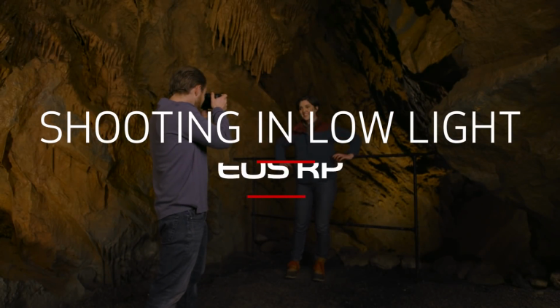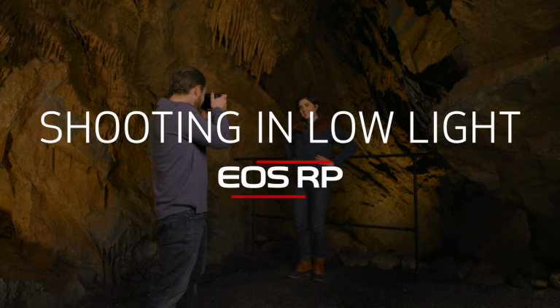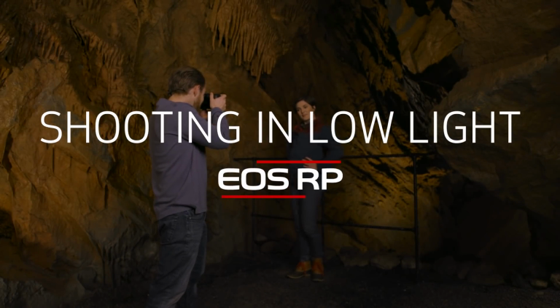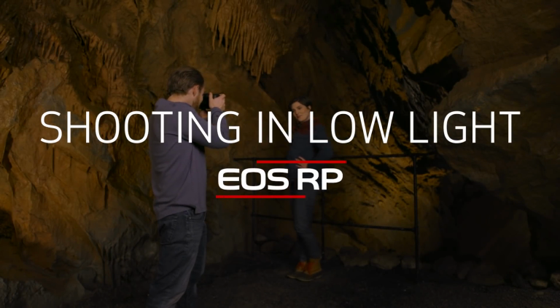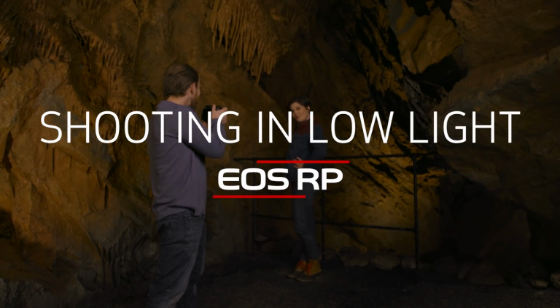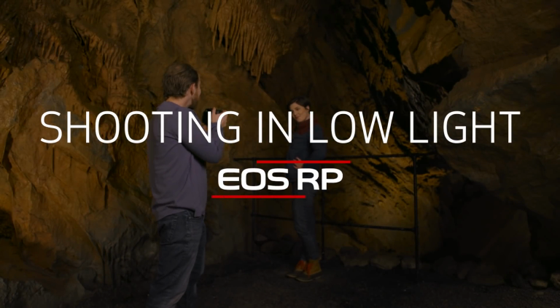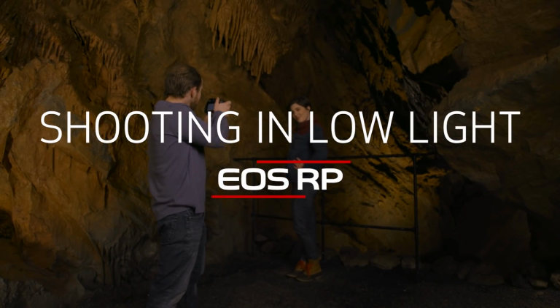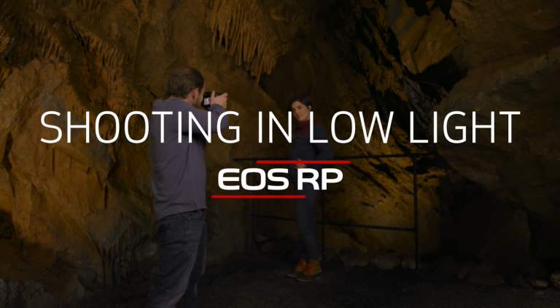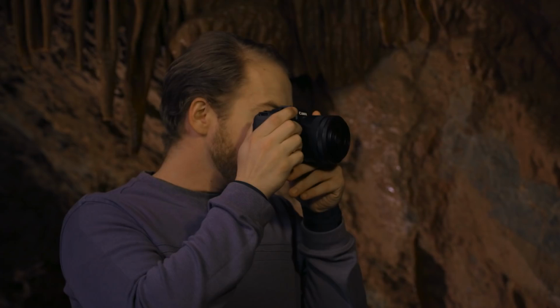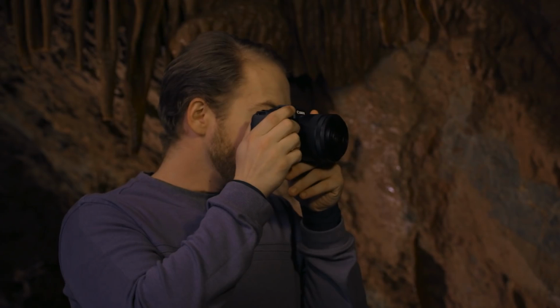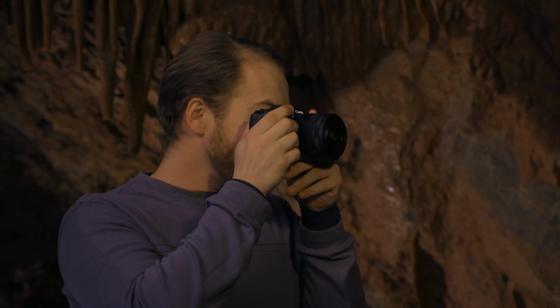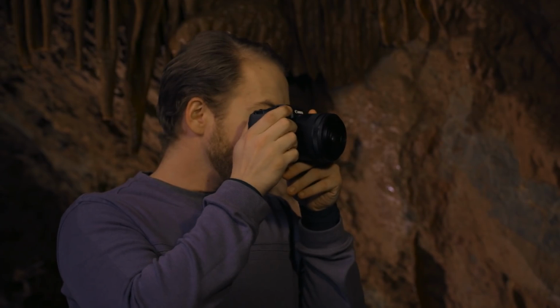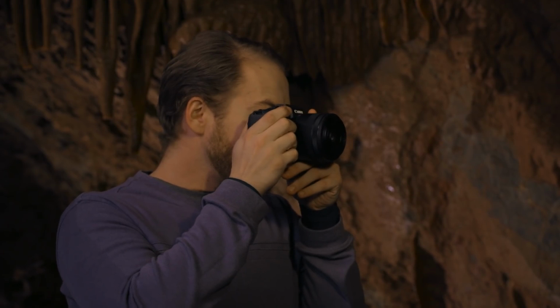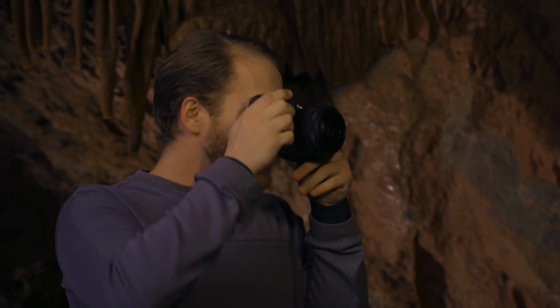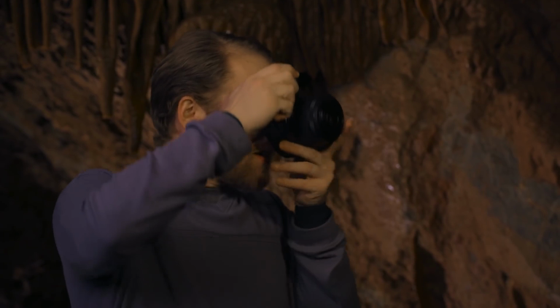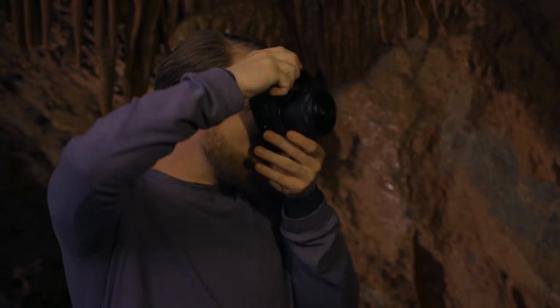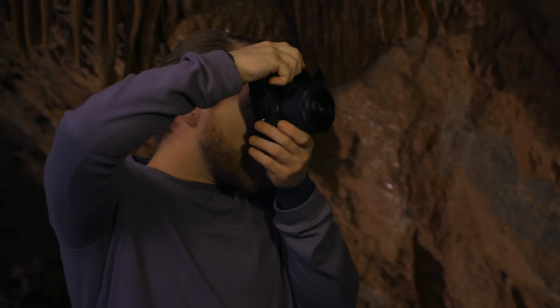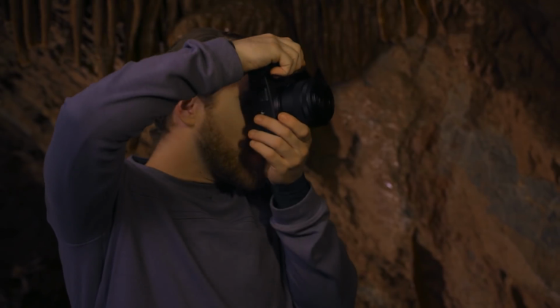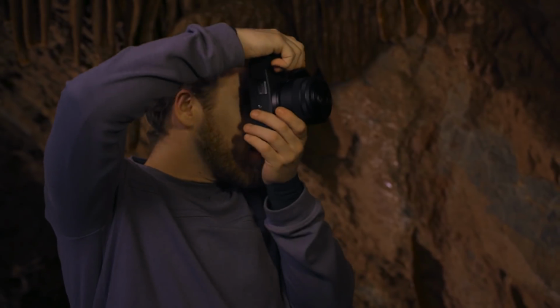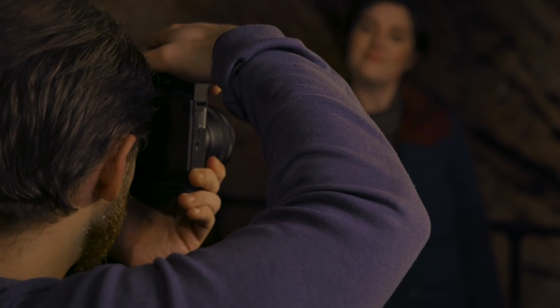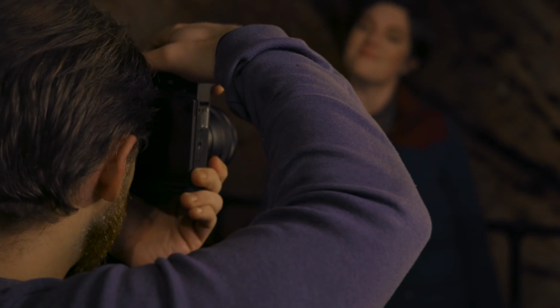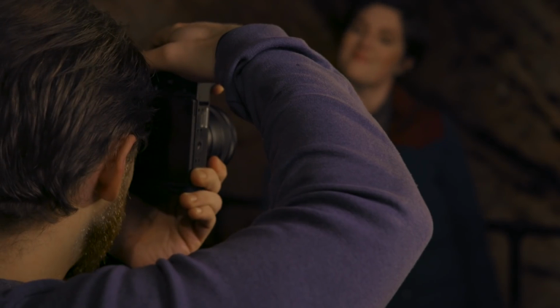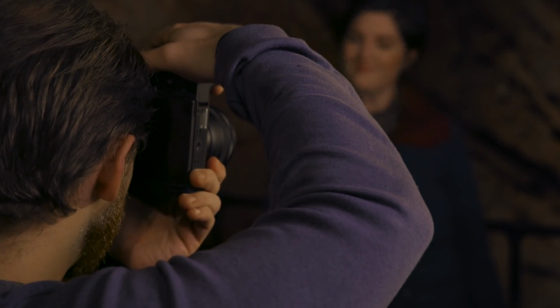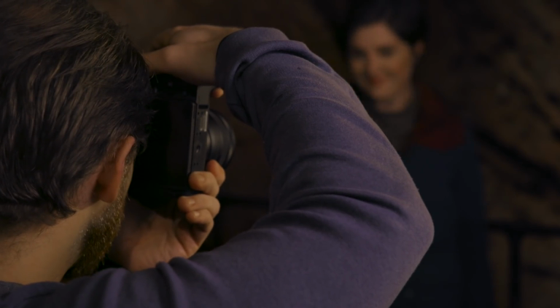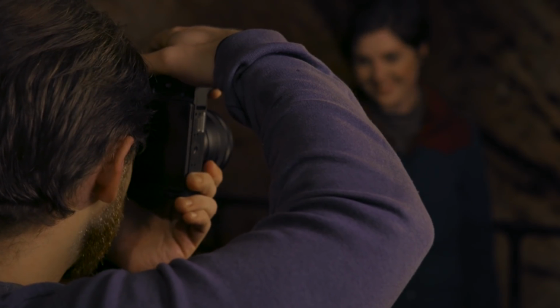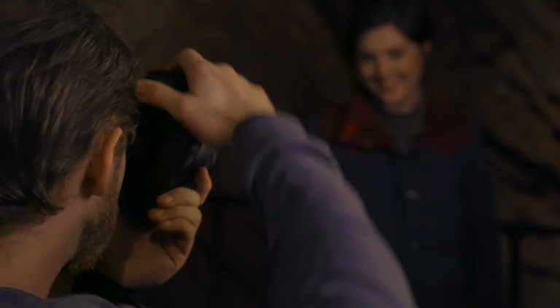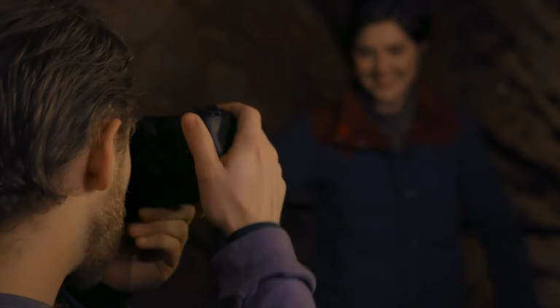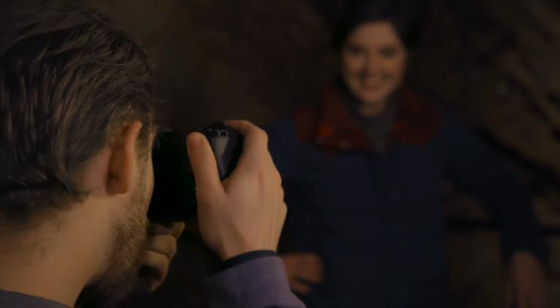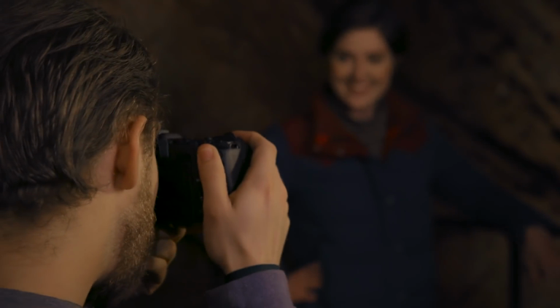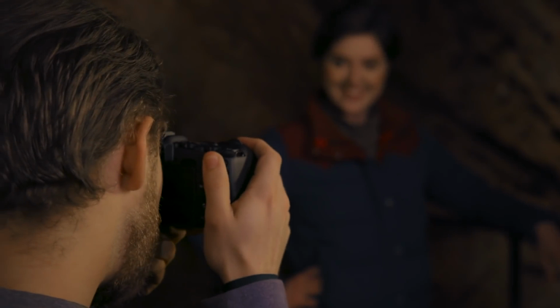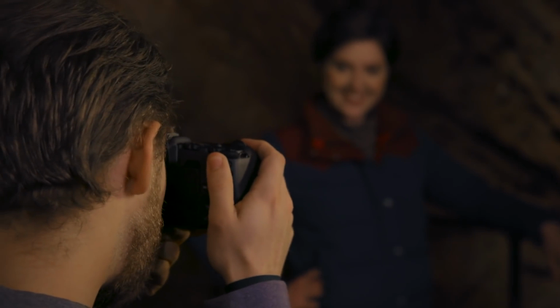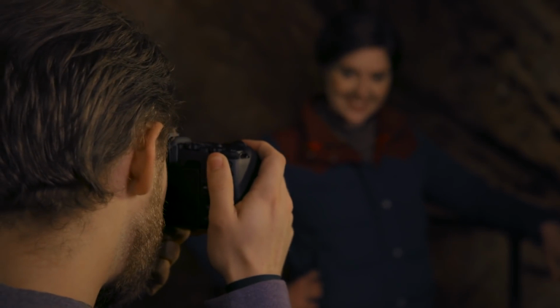Low-light shooting has its challenges. It can be harder to frame and focus, and these photos often turn out blurry or have a lot of noise.